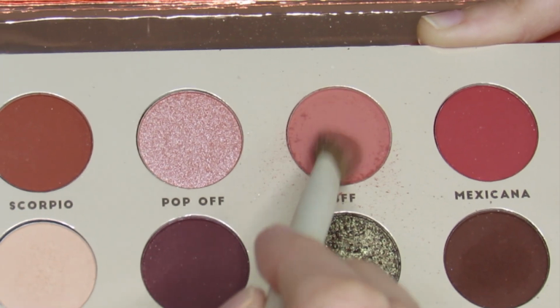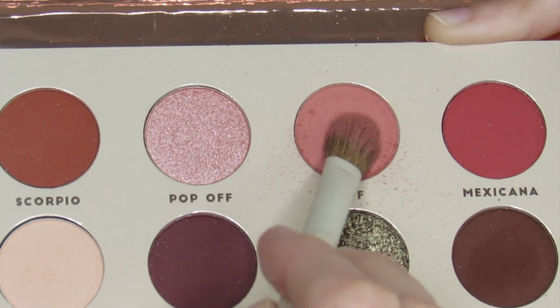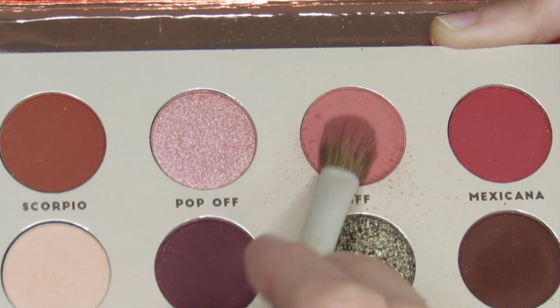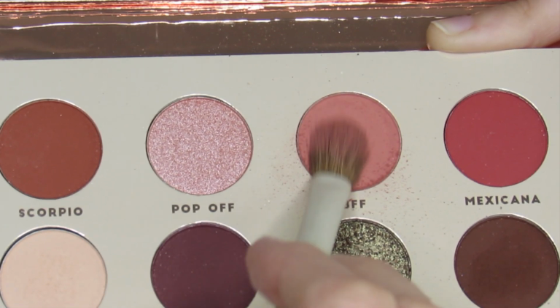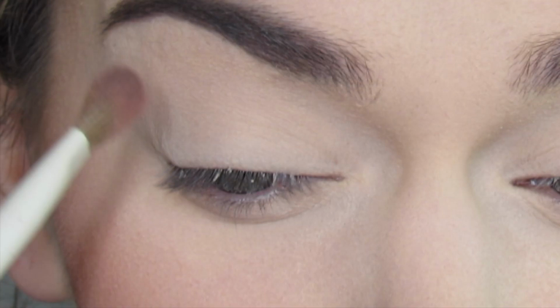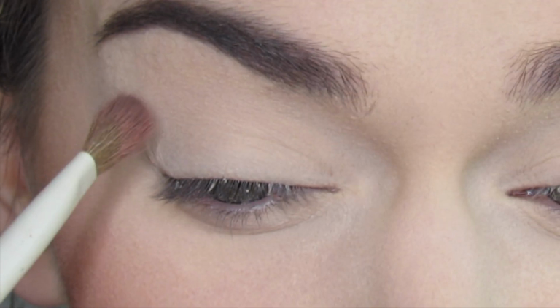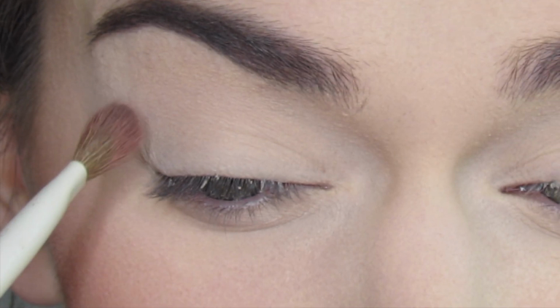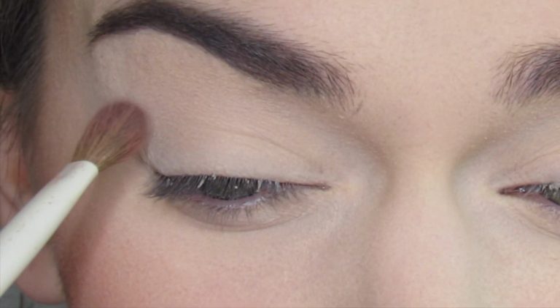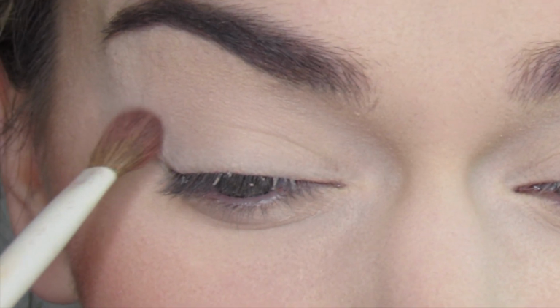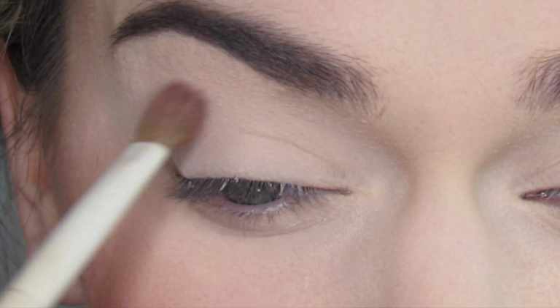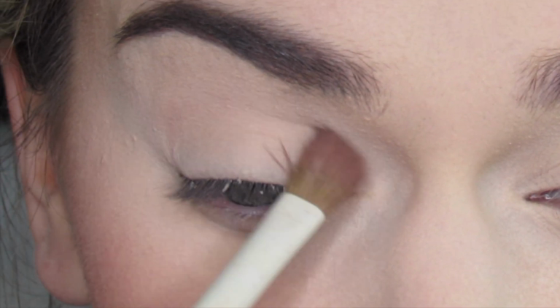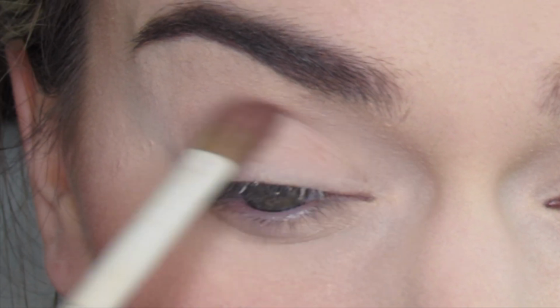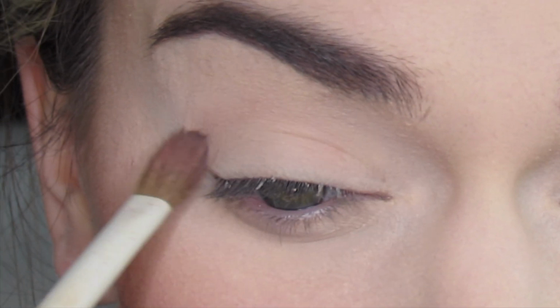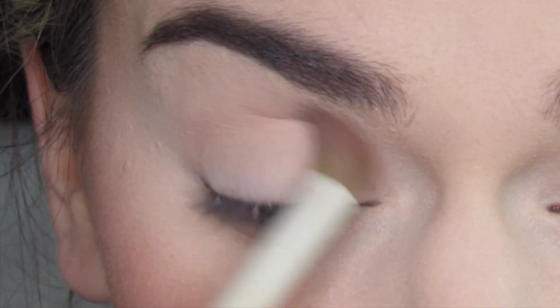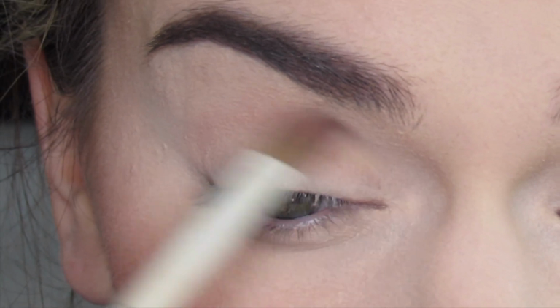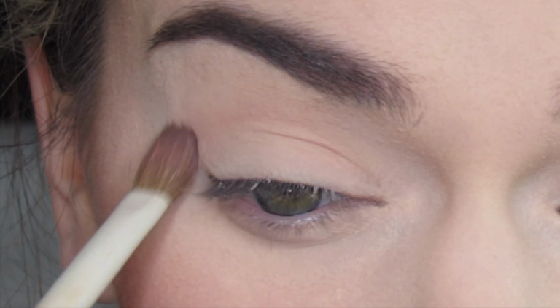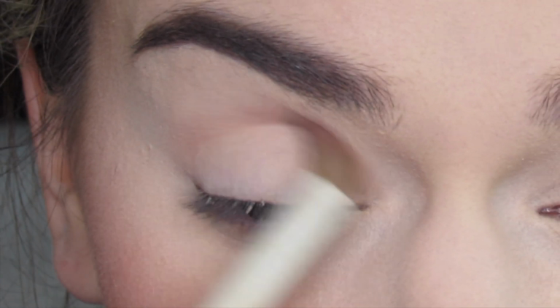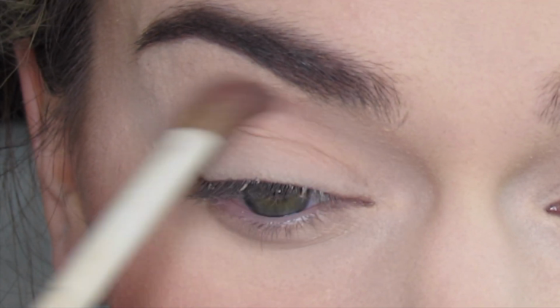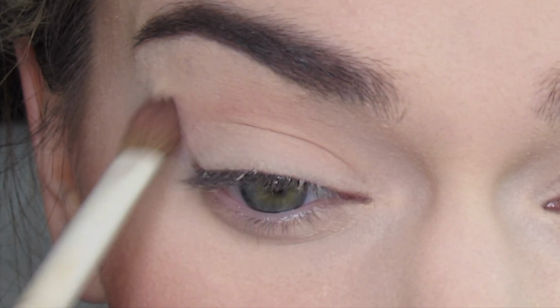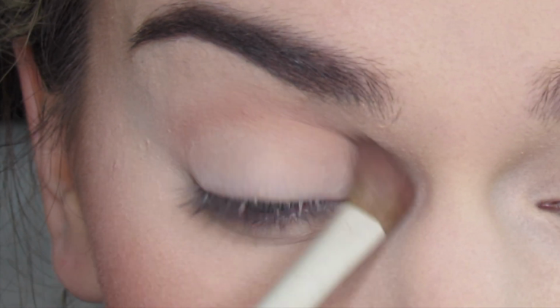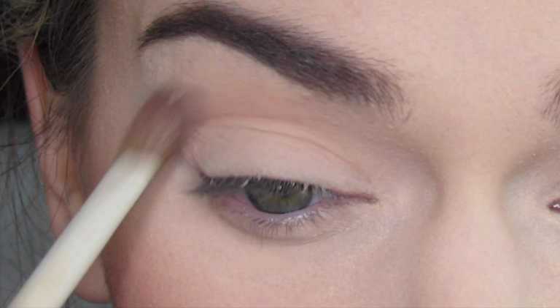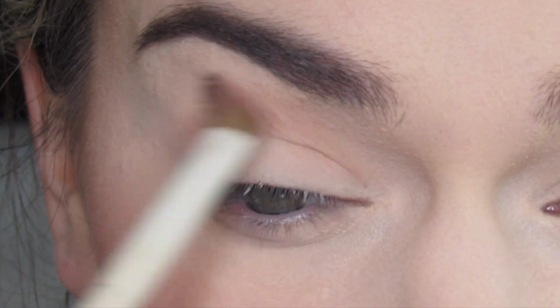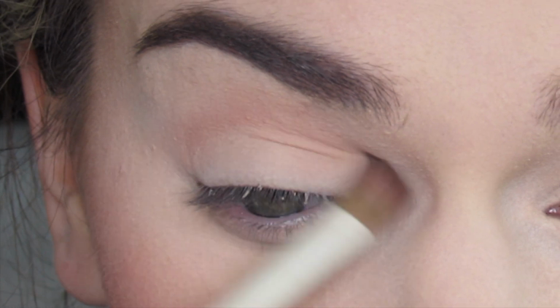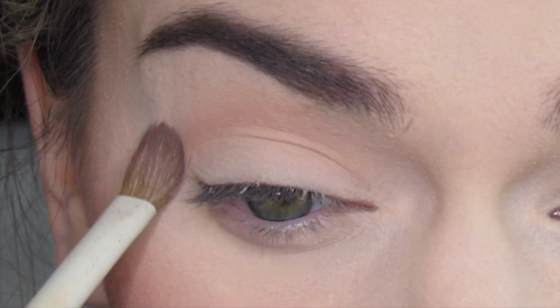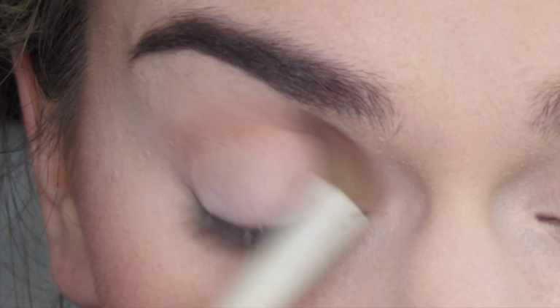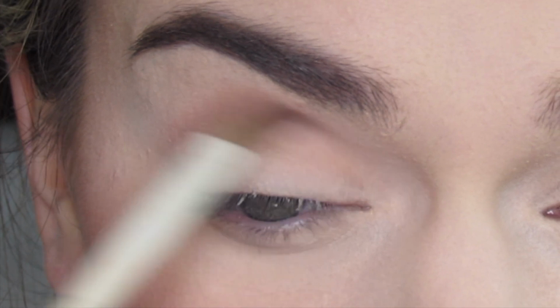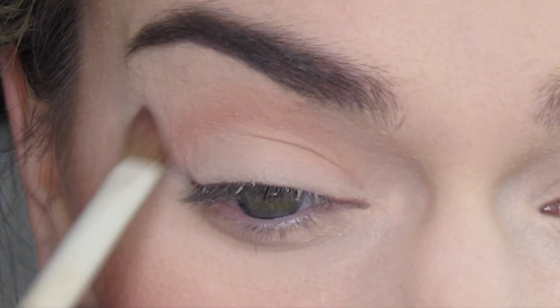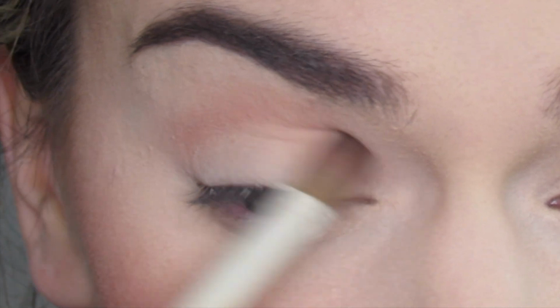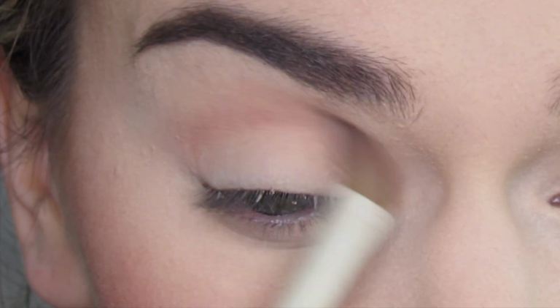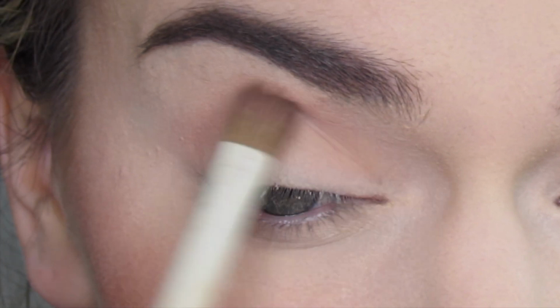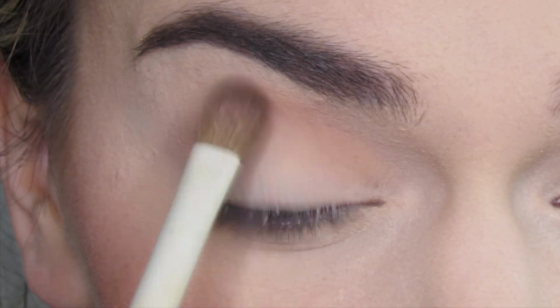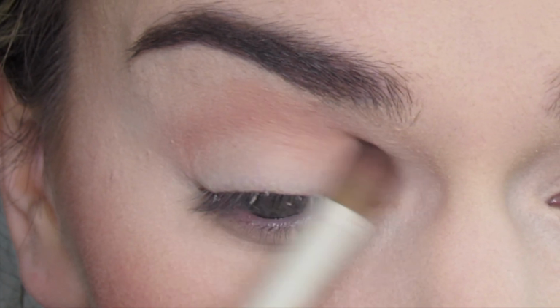The first shade I'm going in with is BFF, using a Morphe R-A20 brush, and I'm just going to blend this into my crease area.